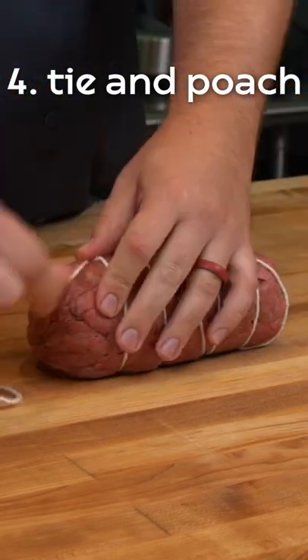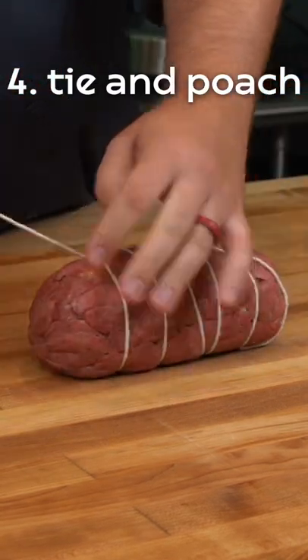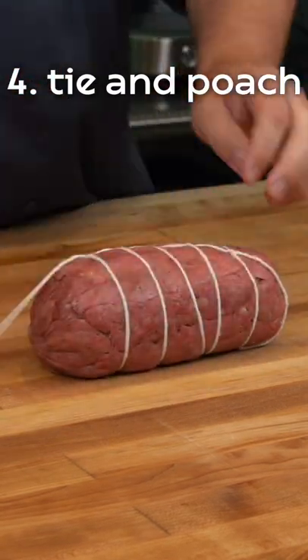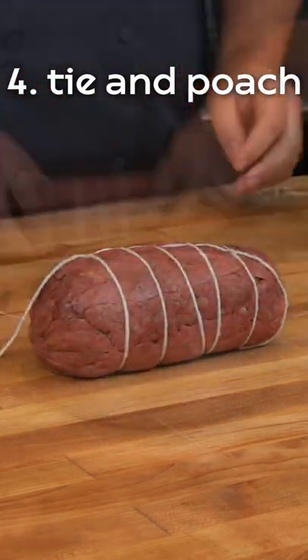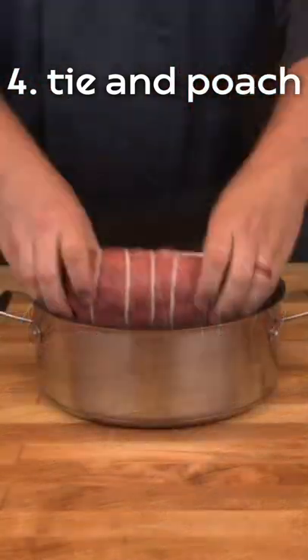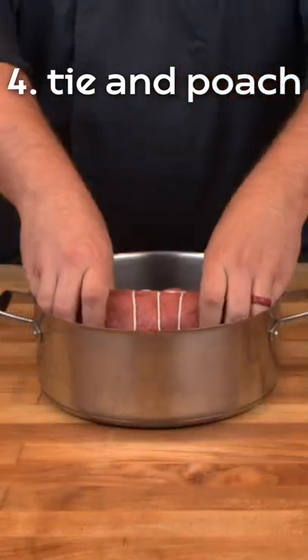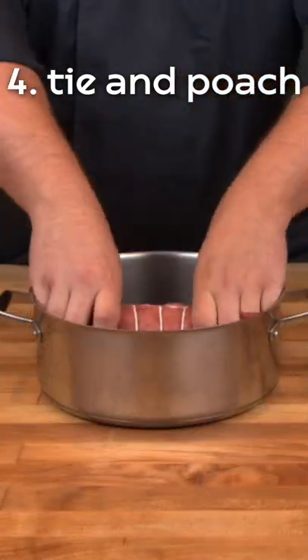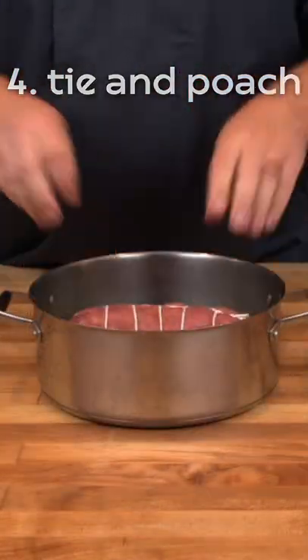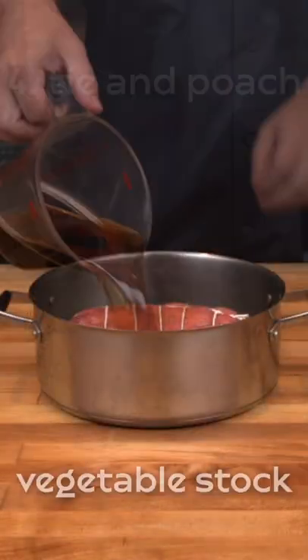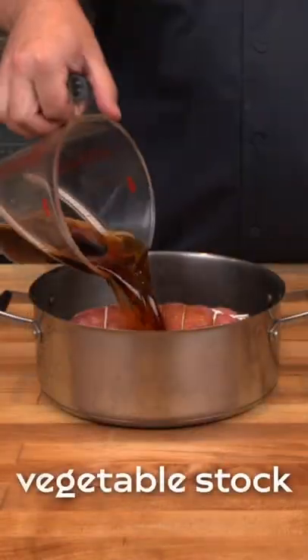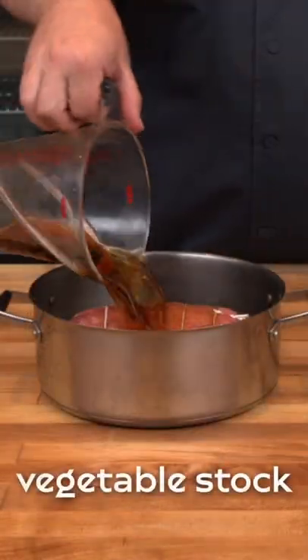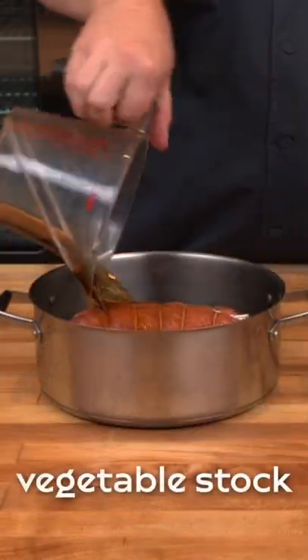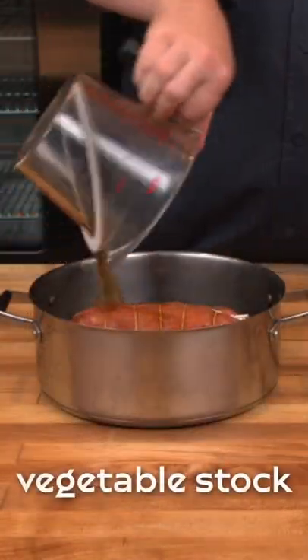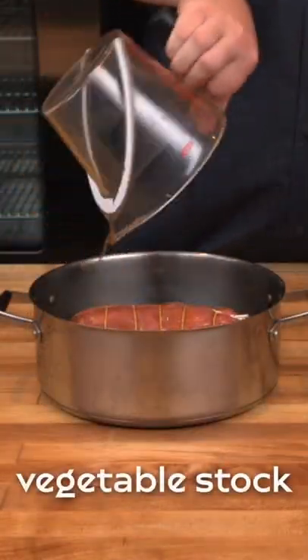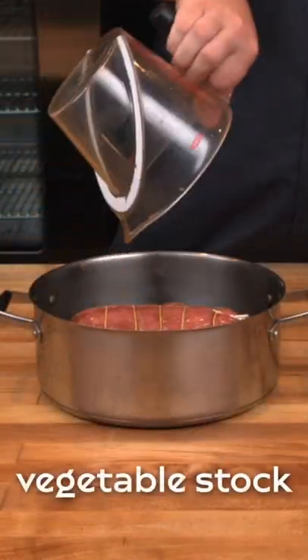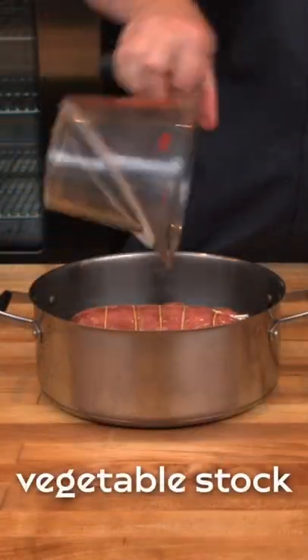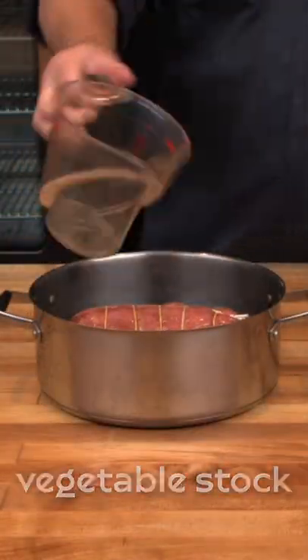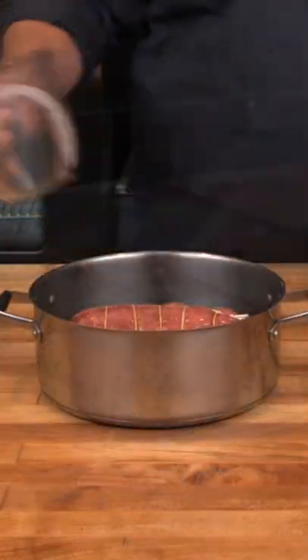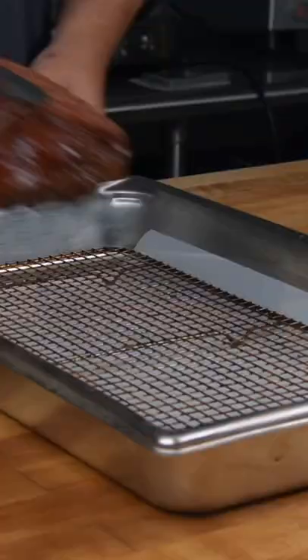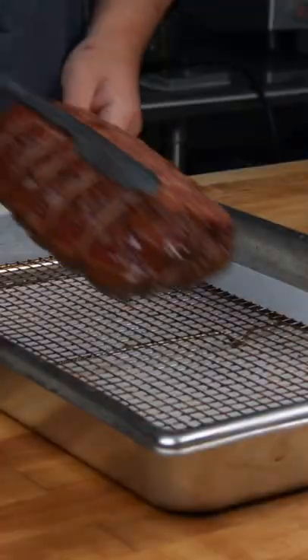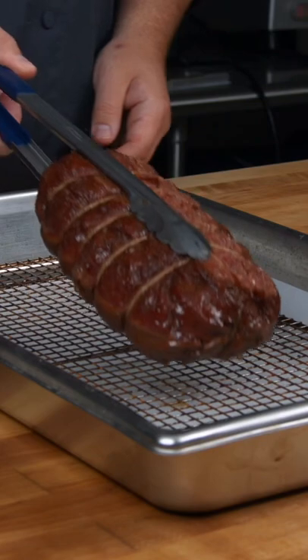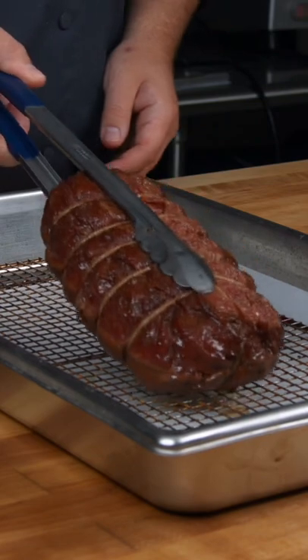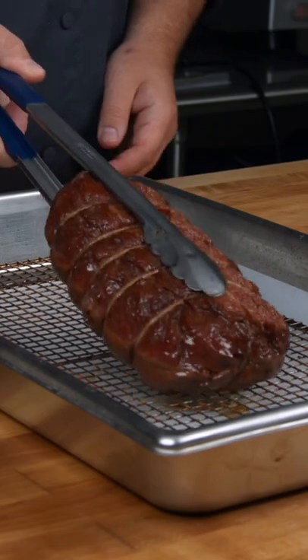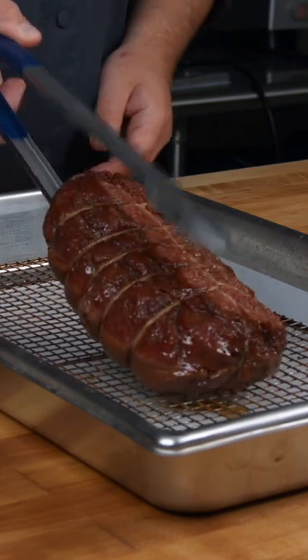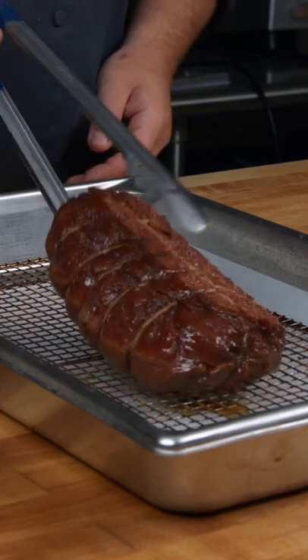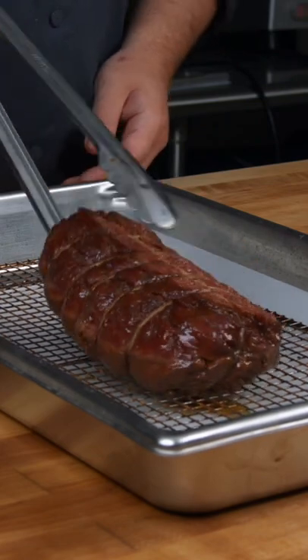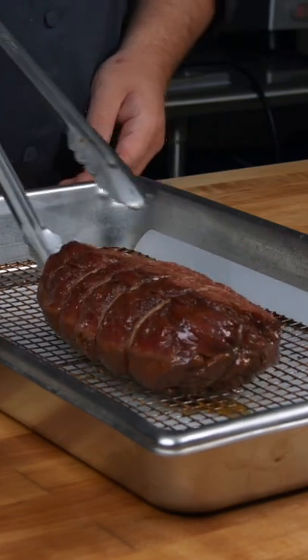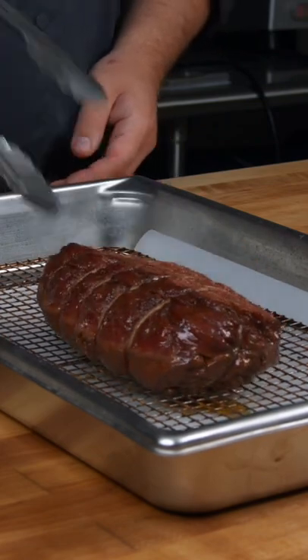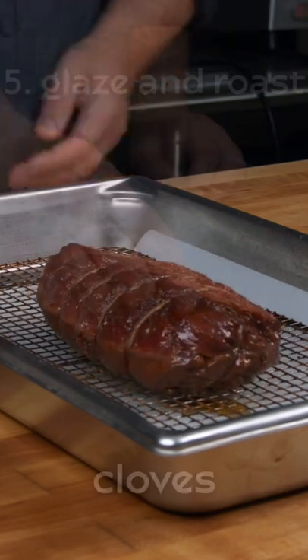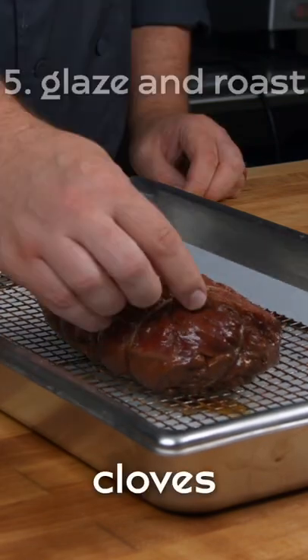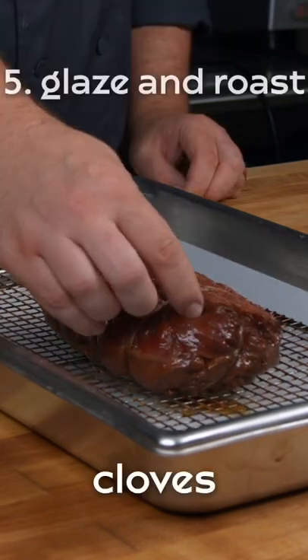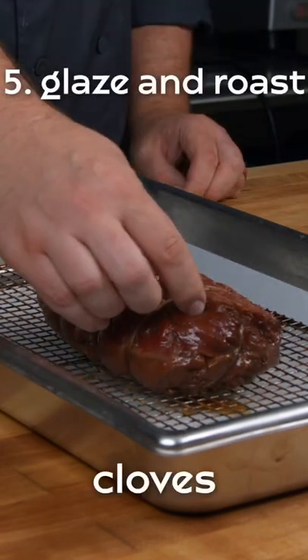Once it is rested, we tie it and then poach it in vegetable stock to set the shape.